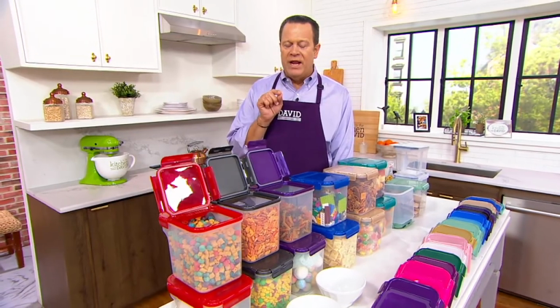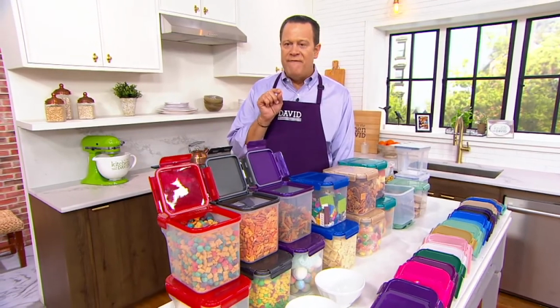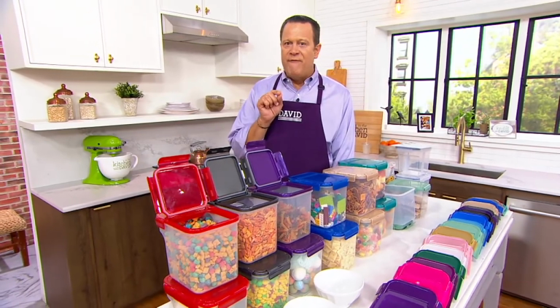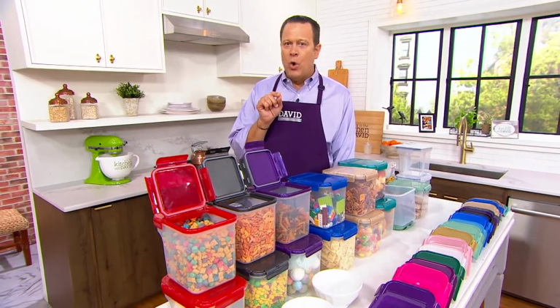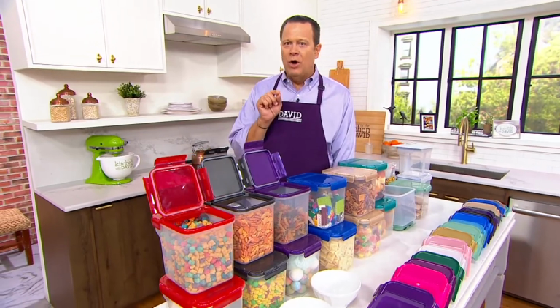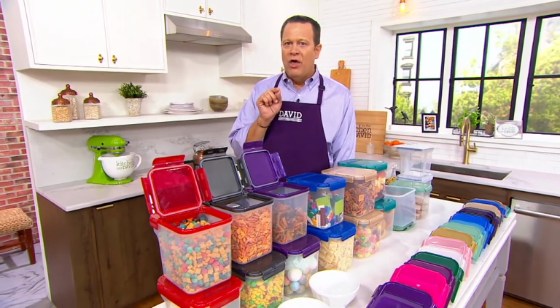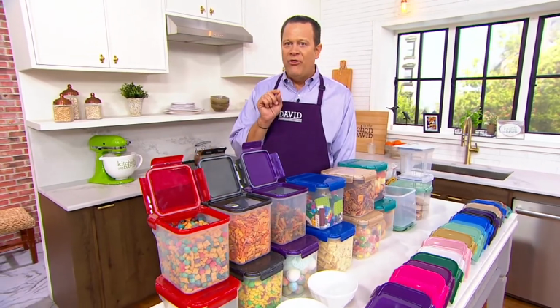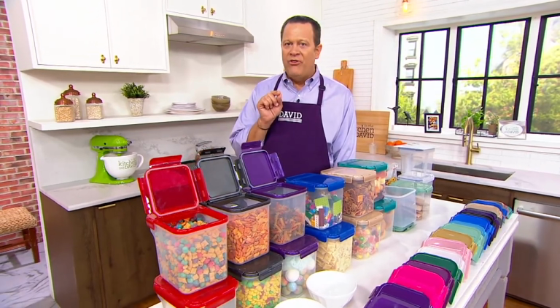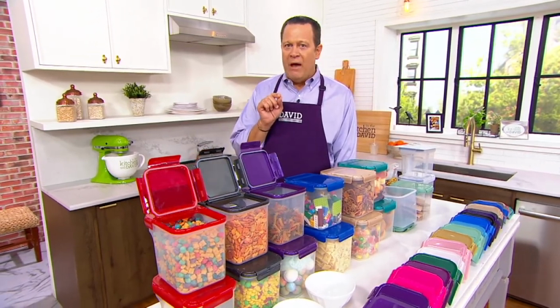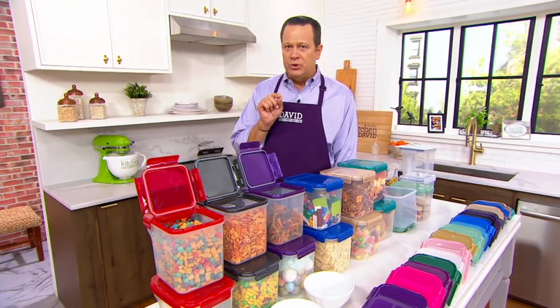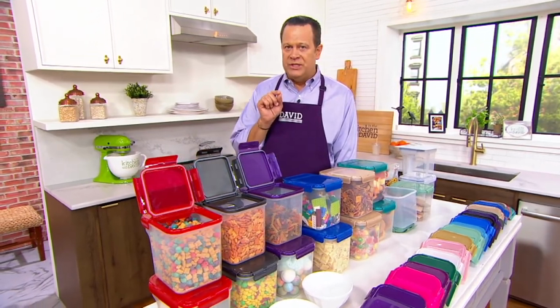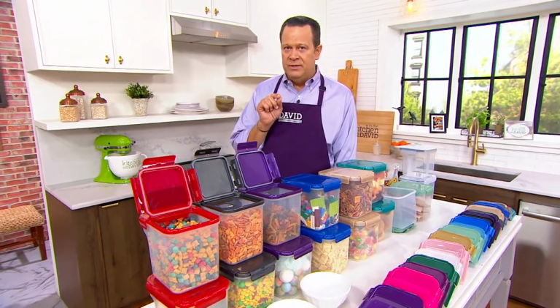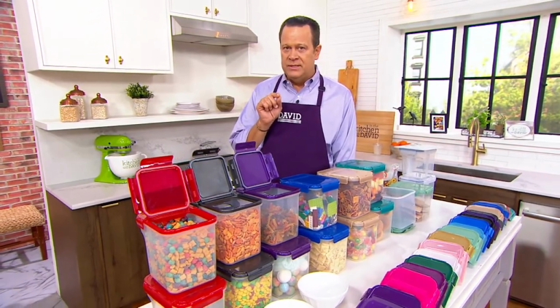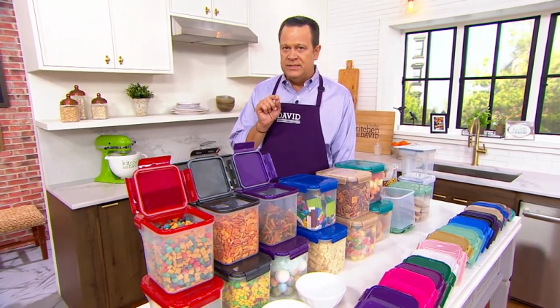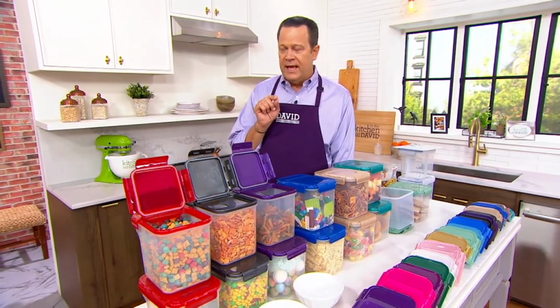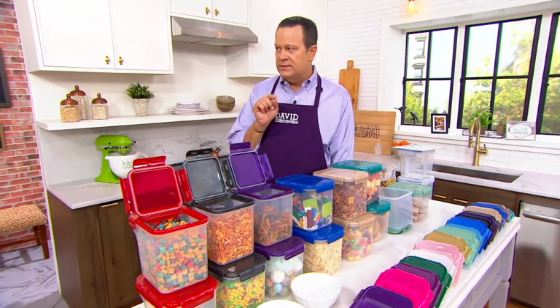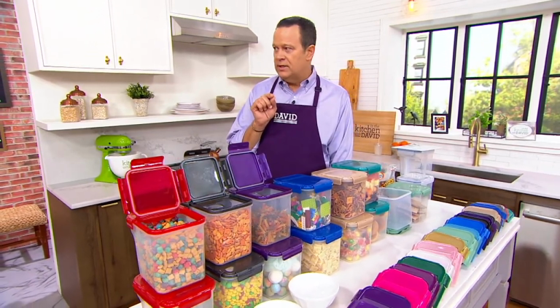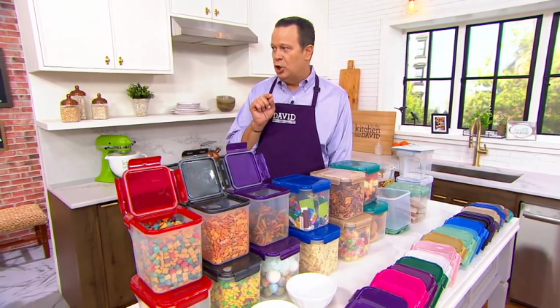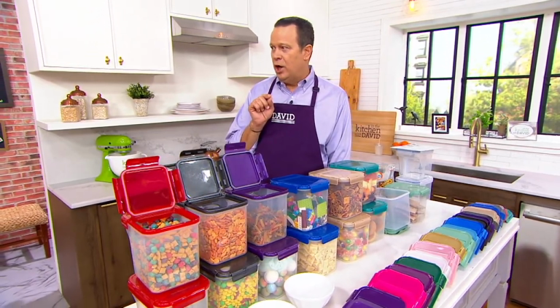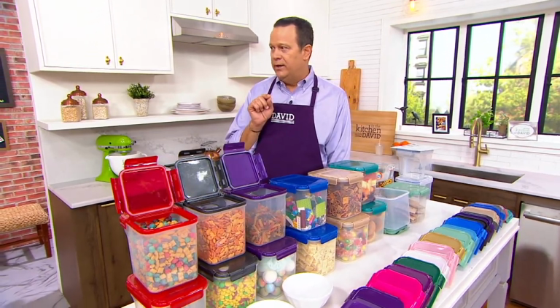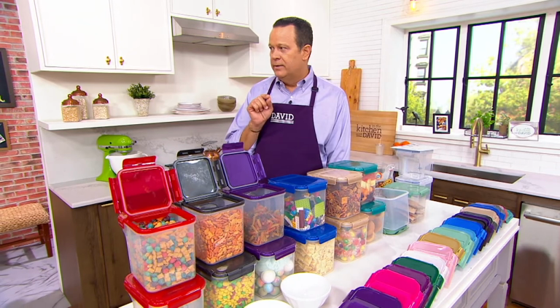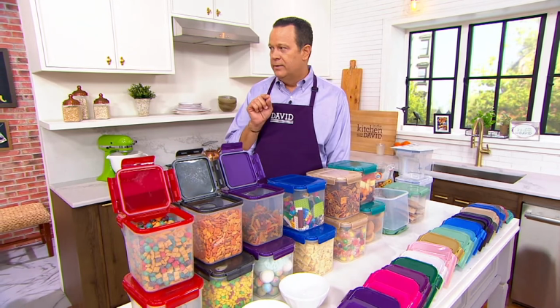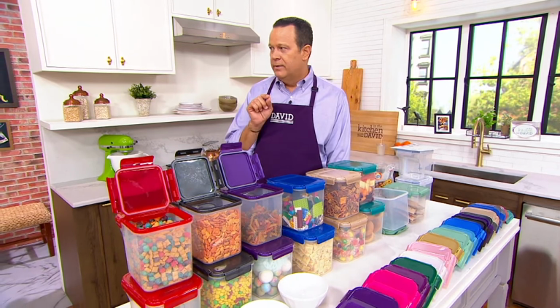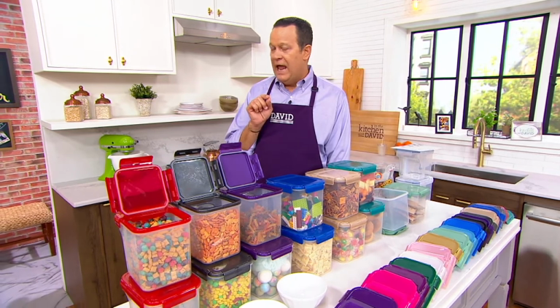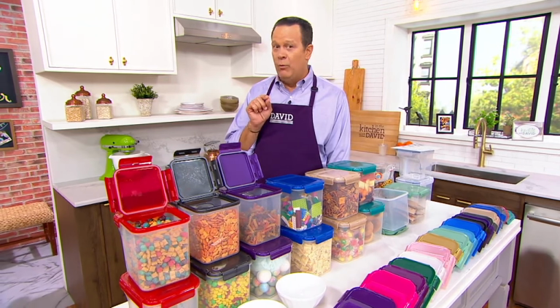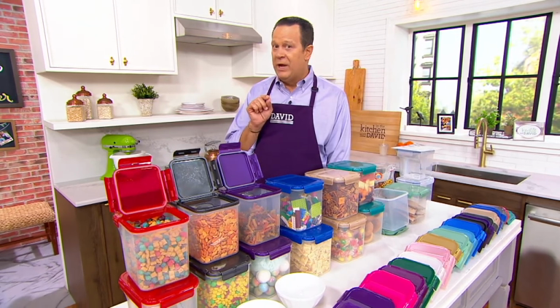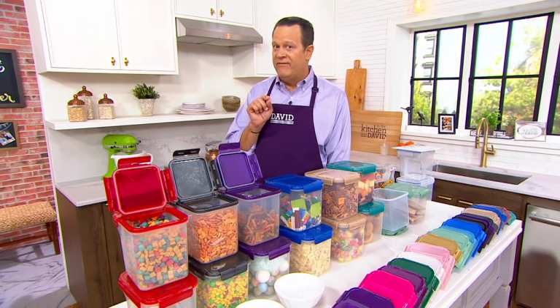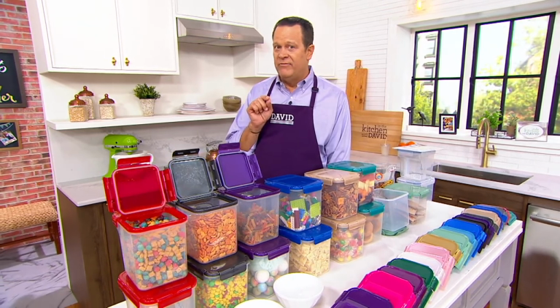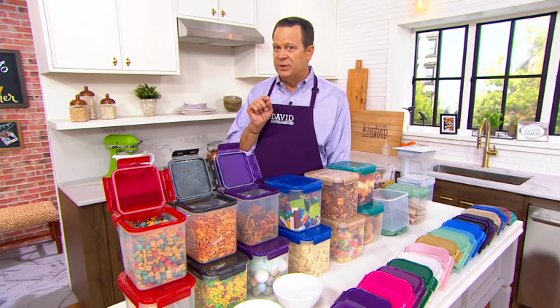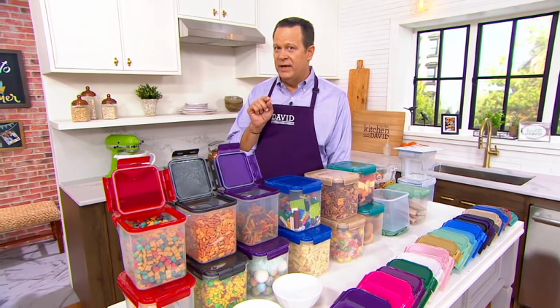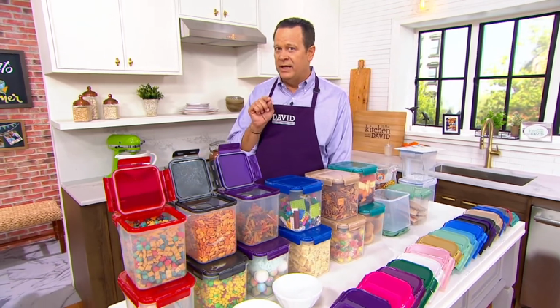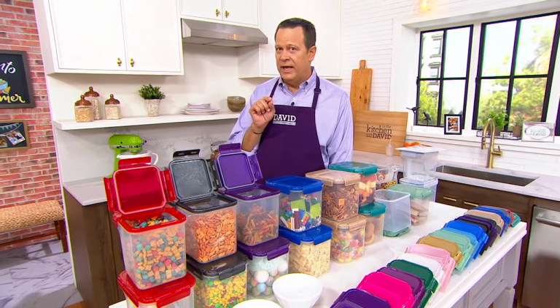Already 4,000 sets are gone, and we haven't even presented it yet.